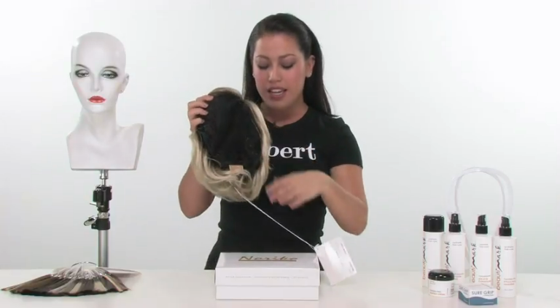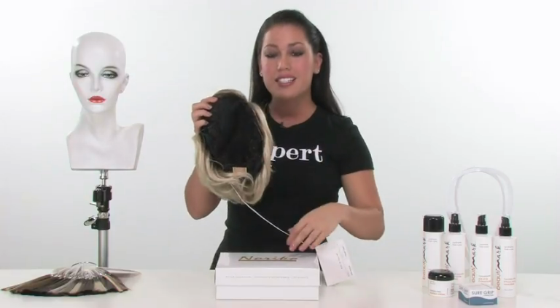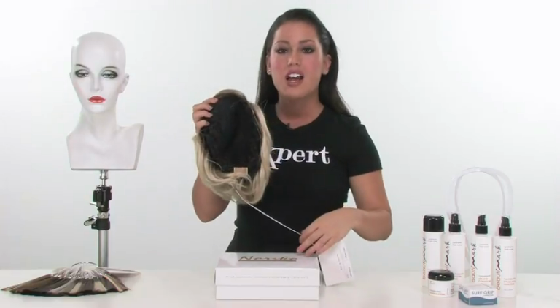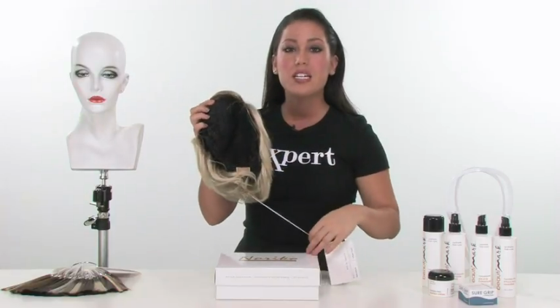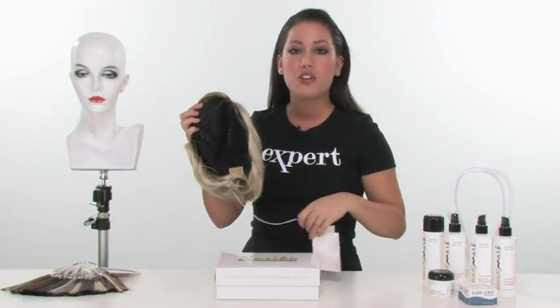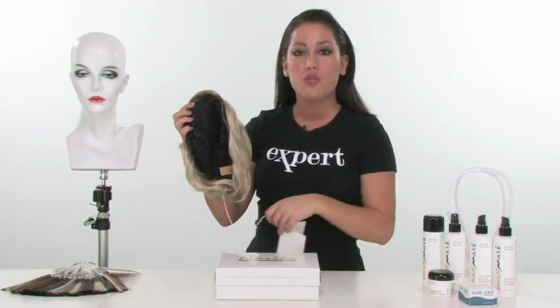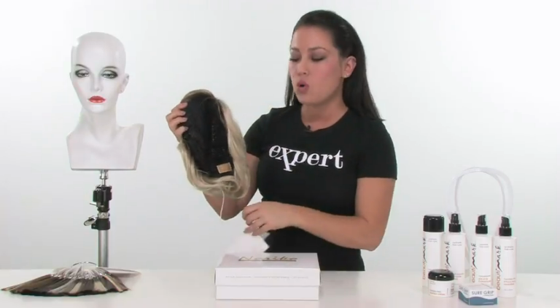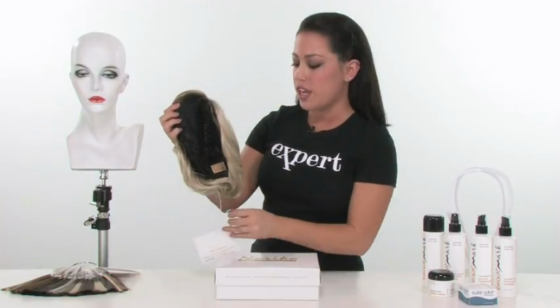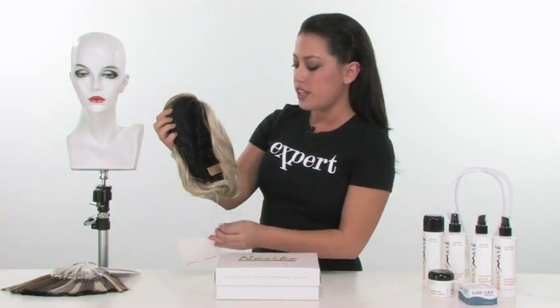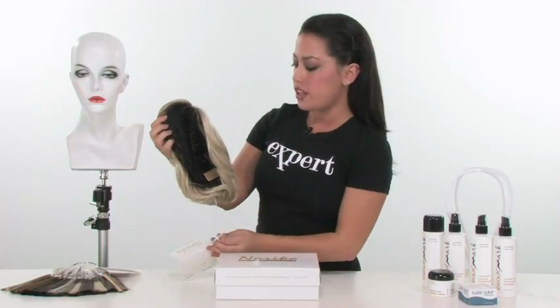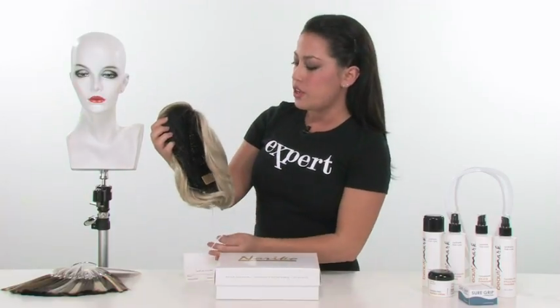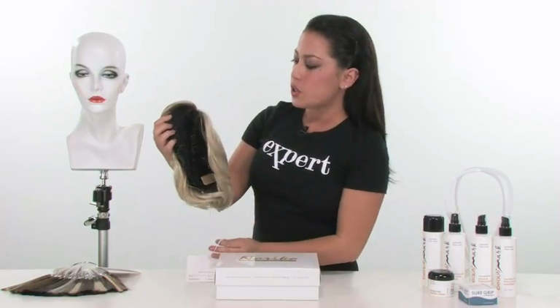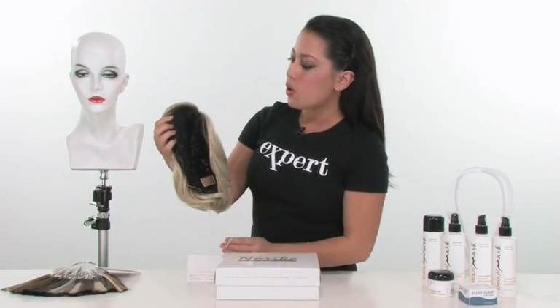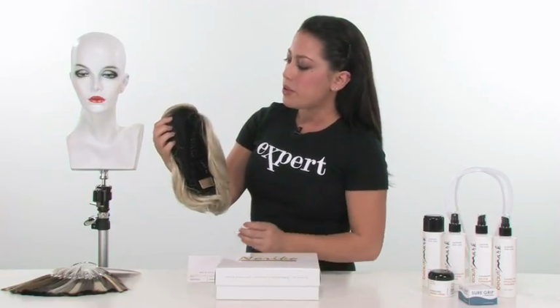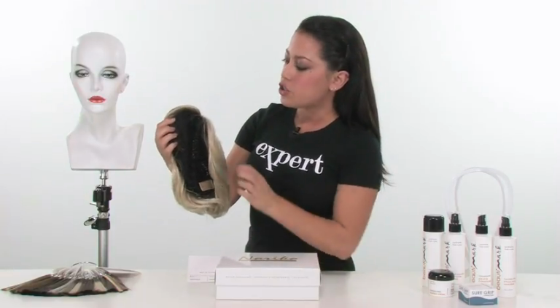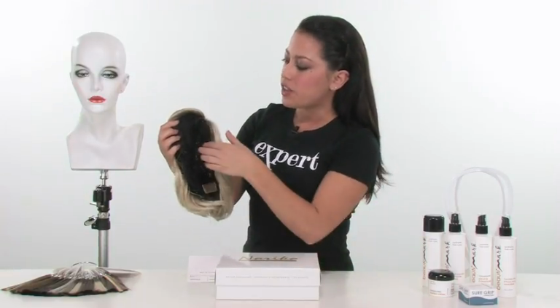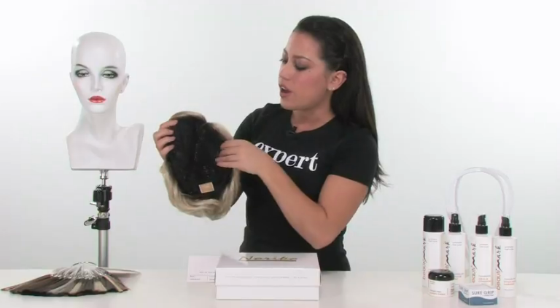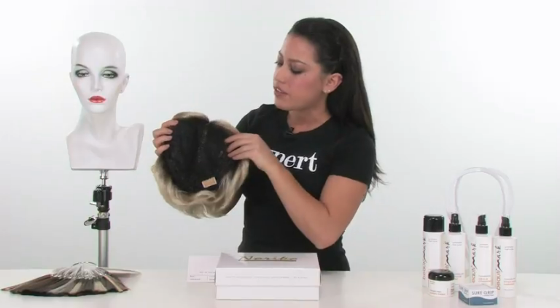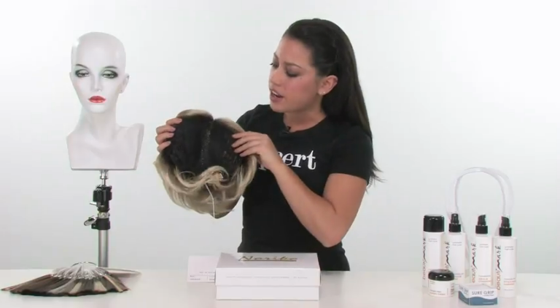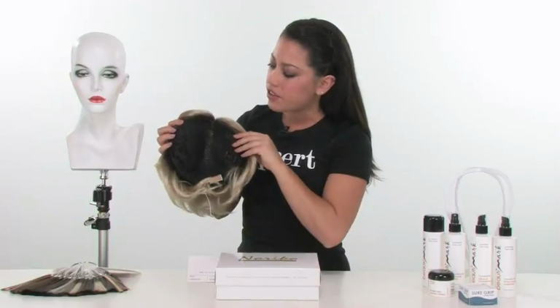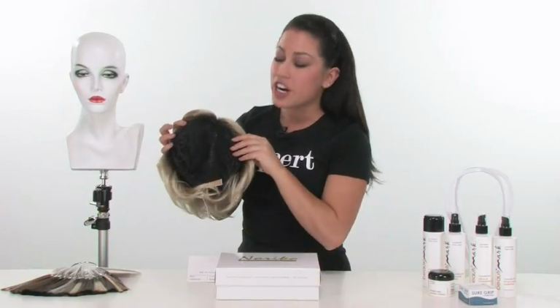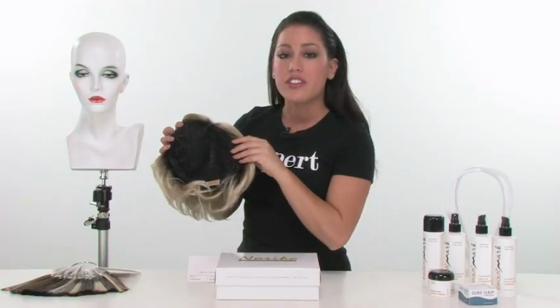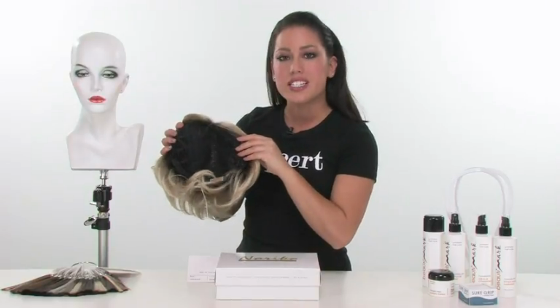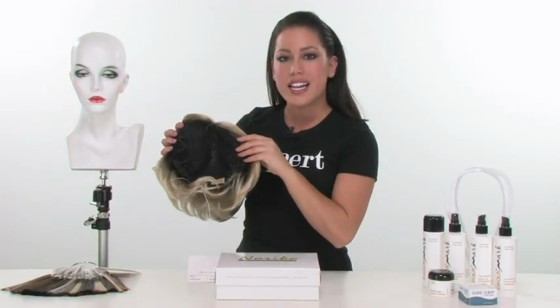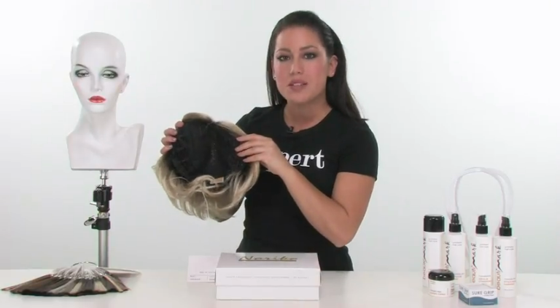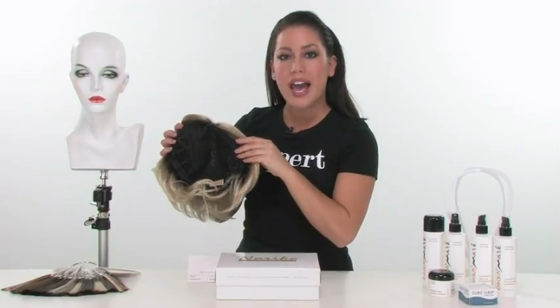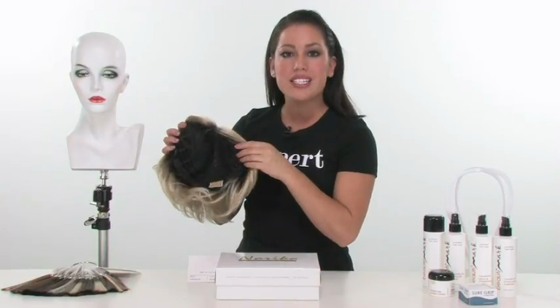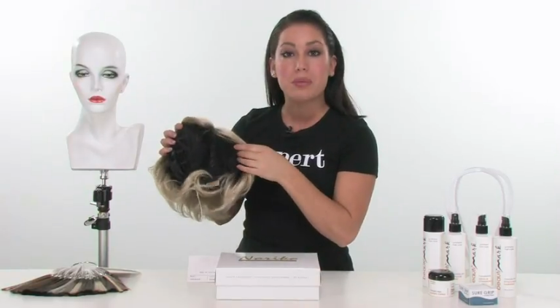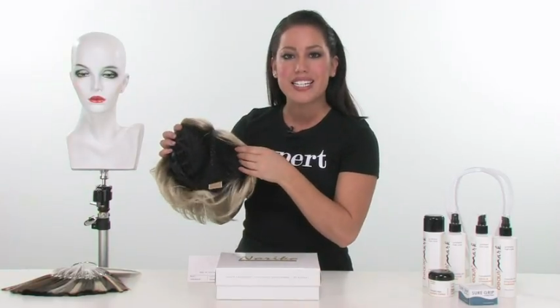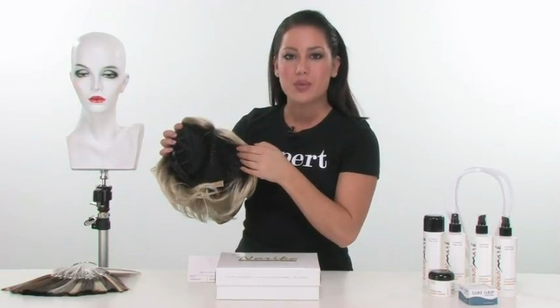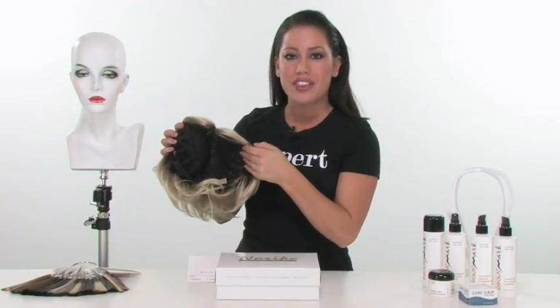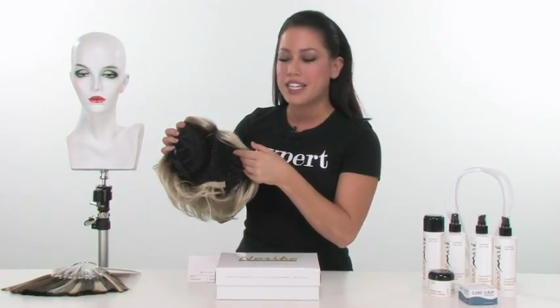It's not going to be a full wig, so you'll want to make sure that you have enough hair on the sides and back to blend in with it.